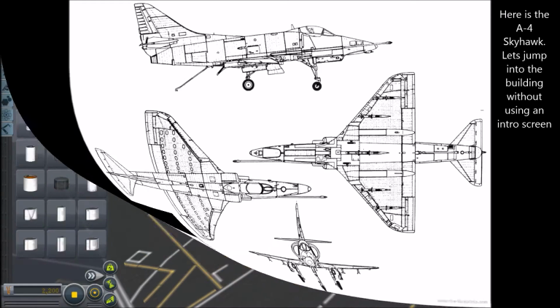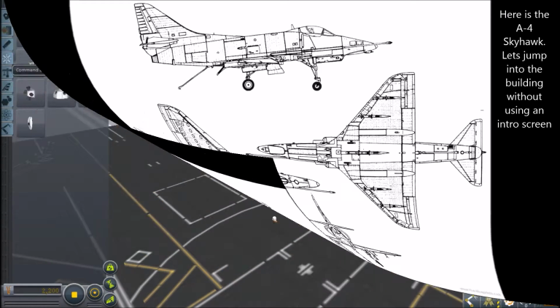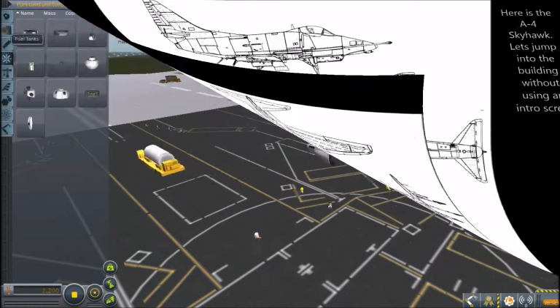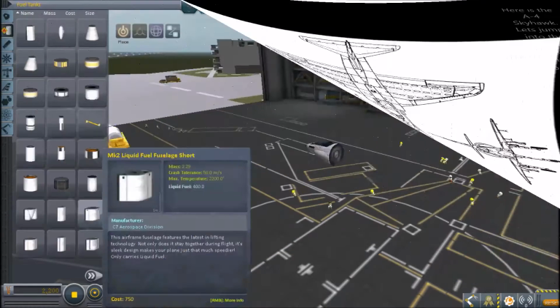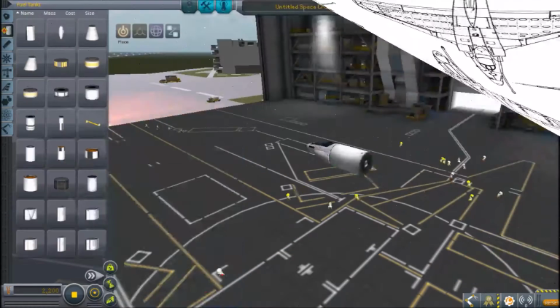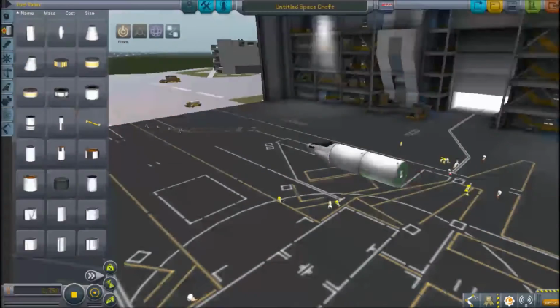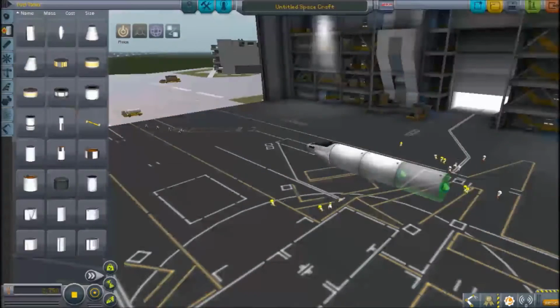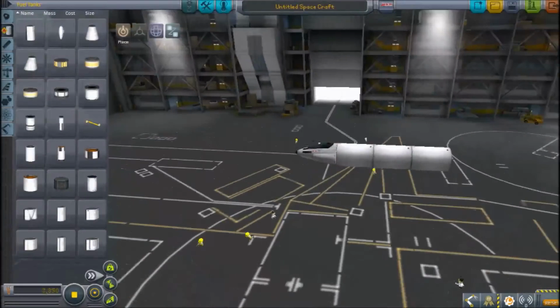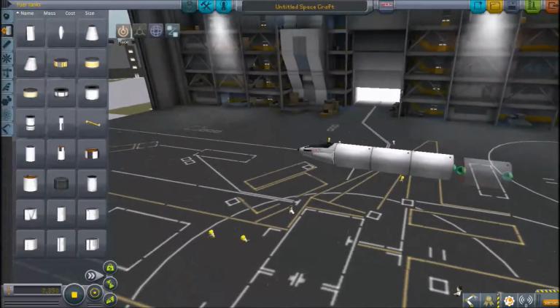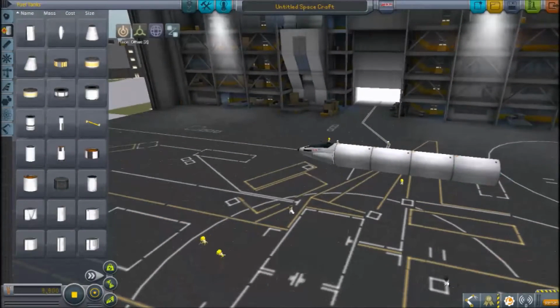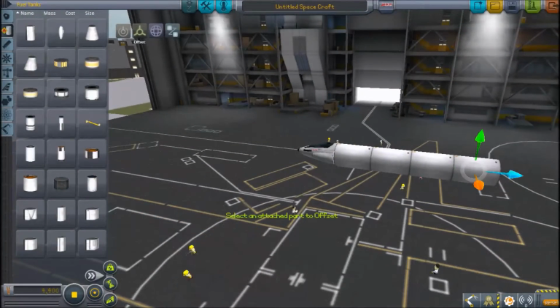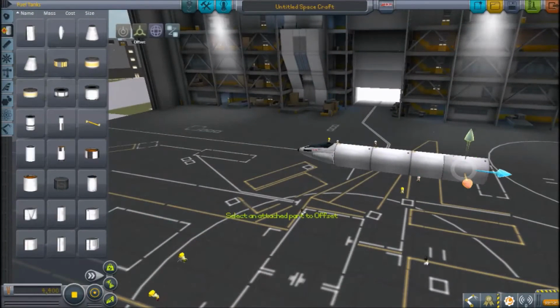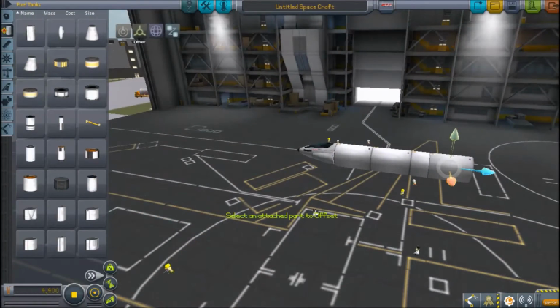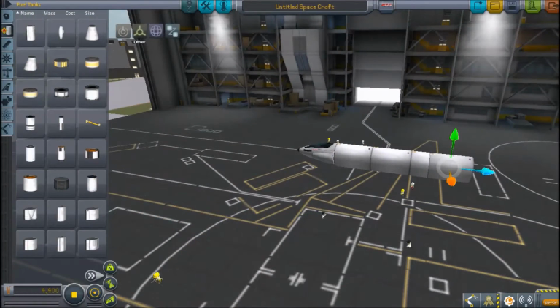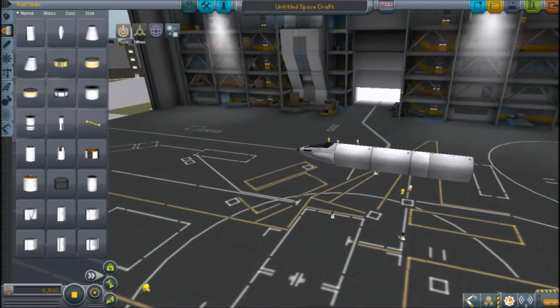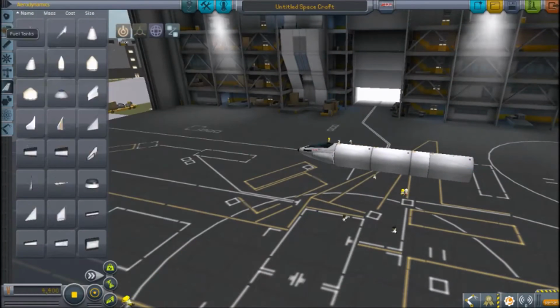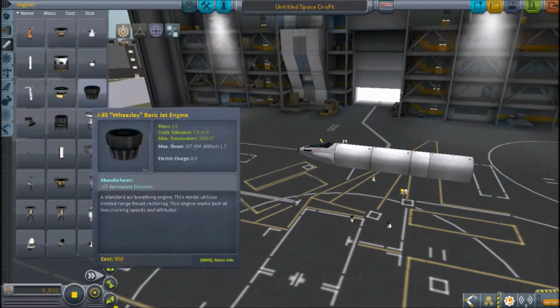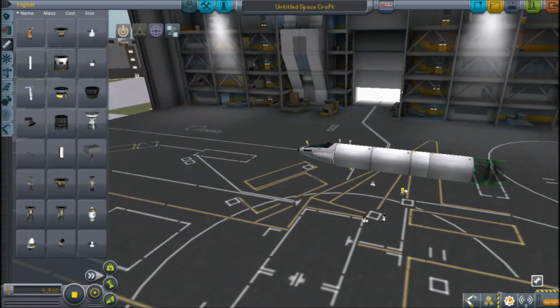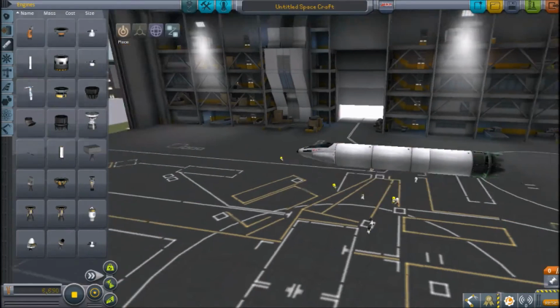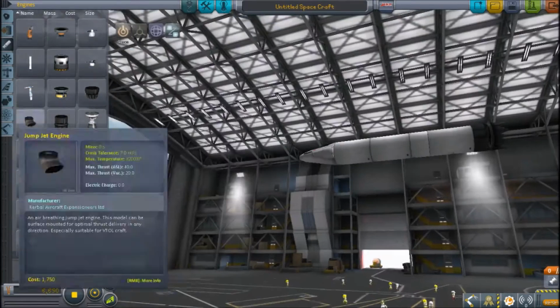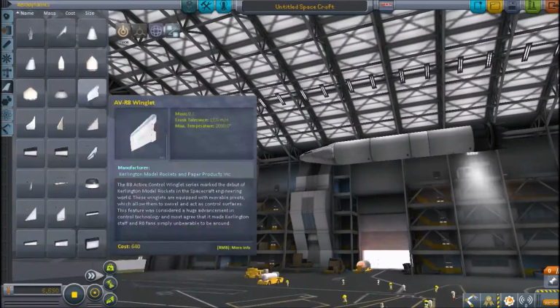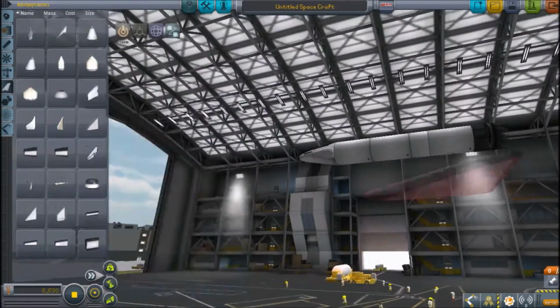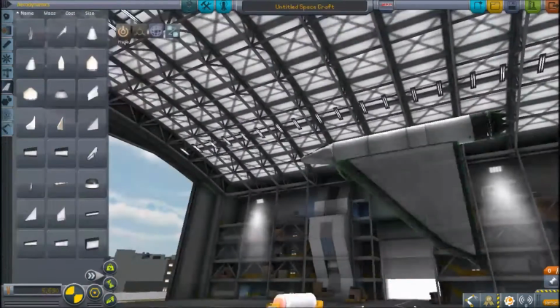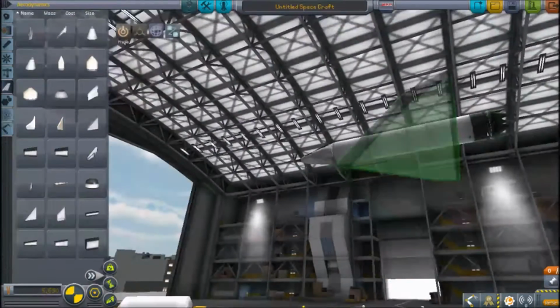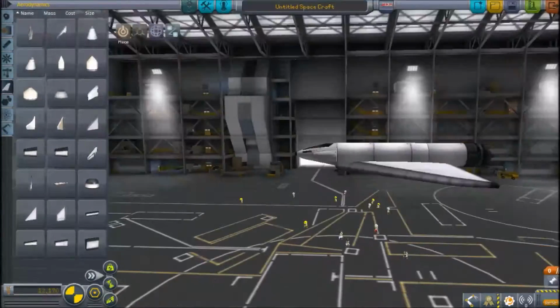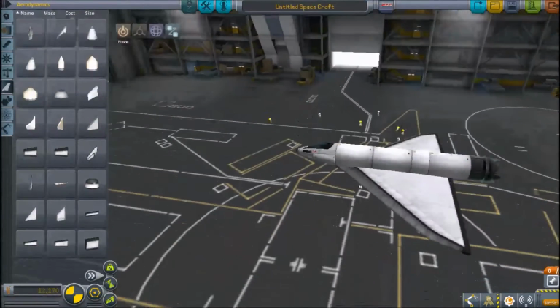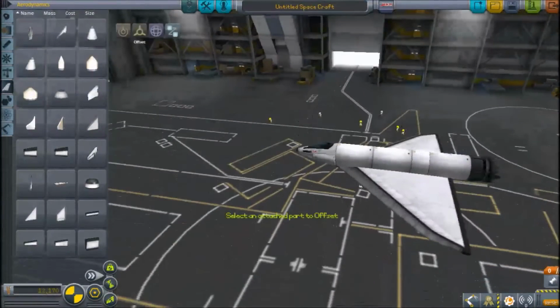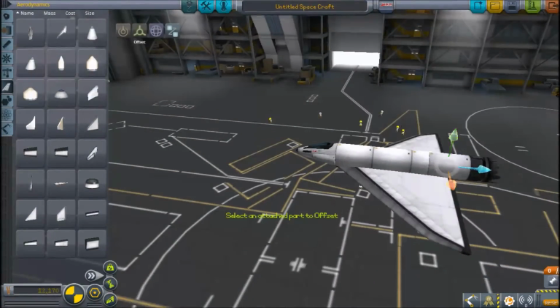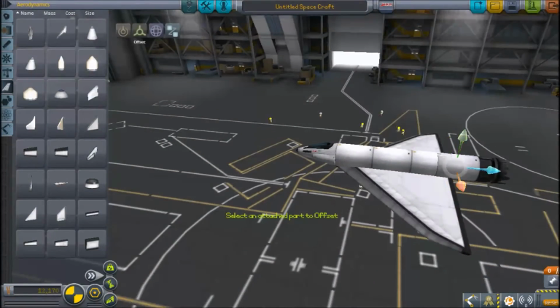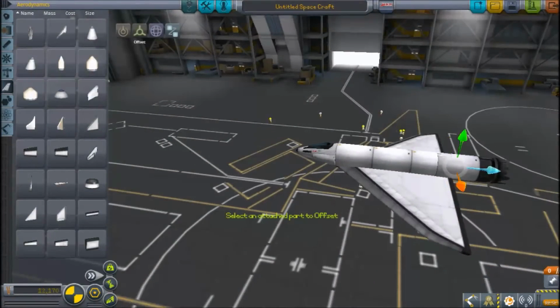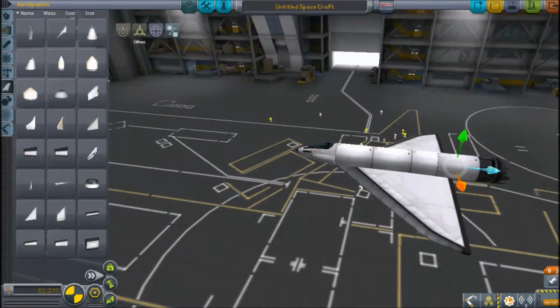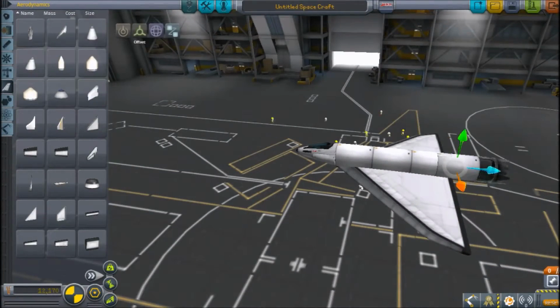Greetings, dolers of the internet! My name is Technovolt, and today we are going to be building the A4 Skyhawk.